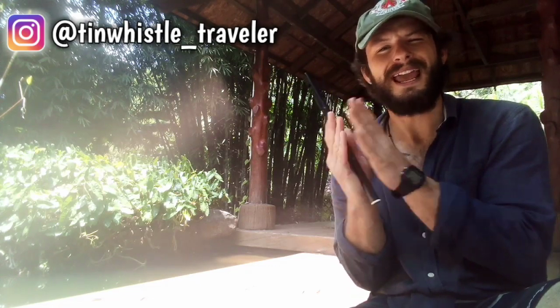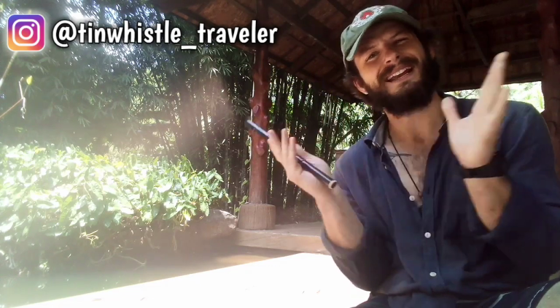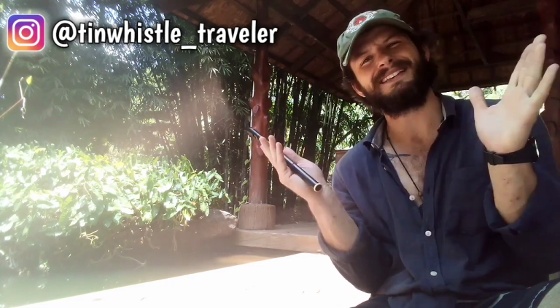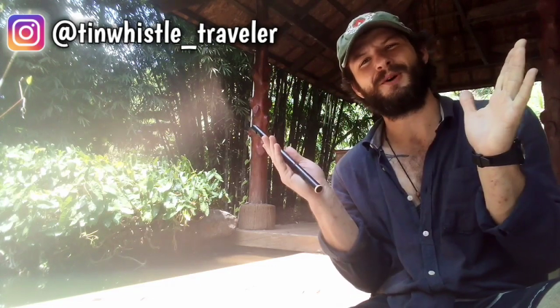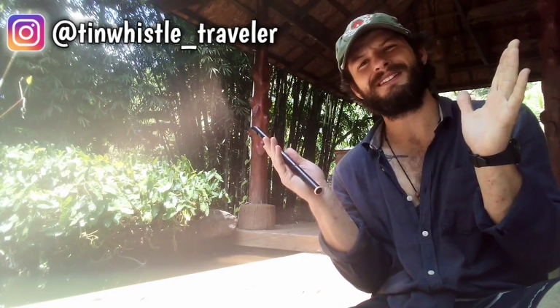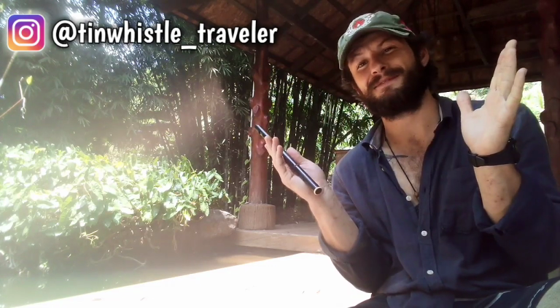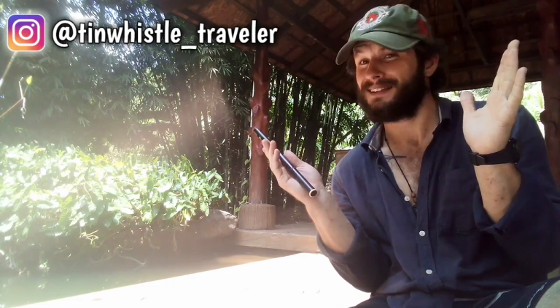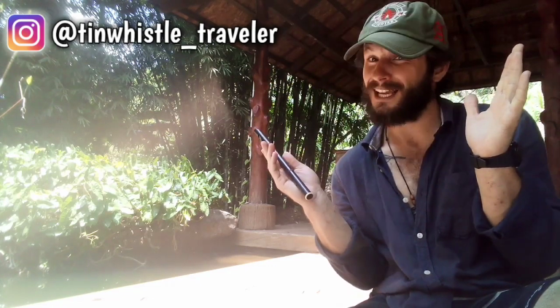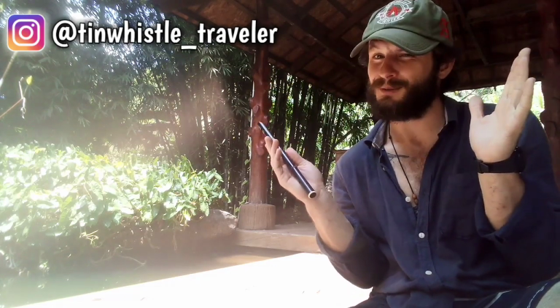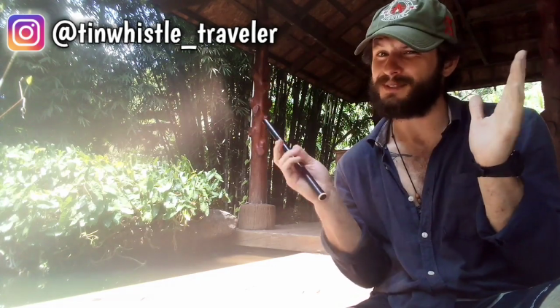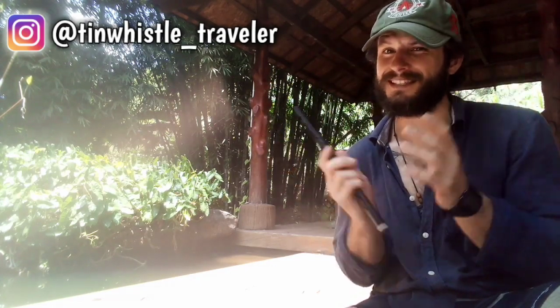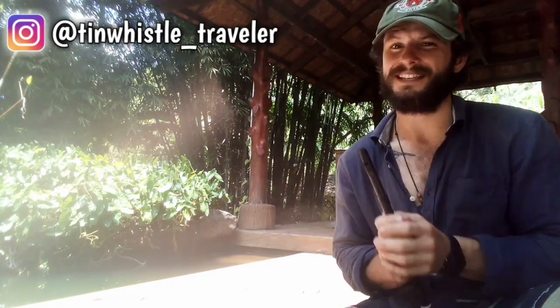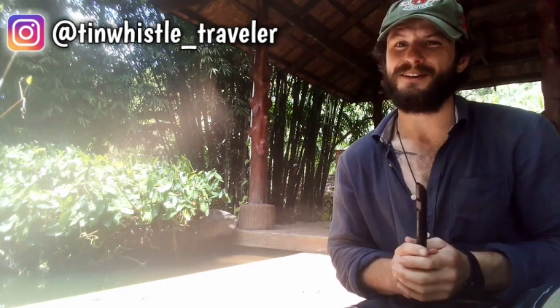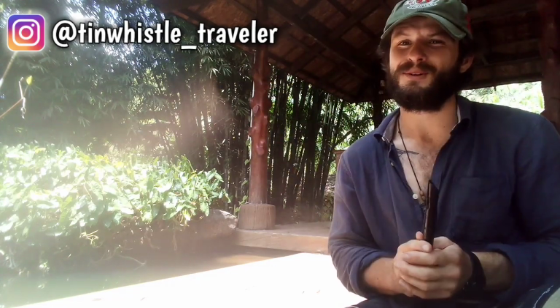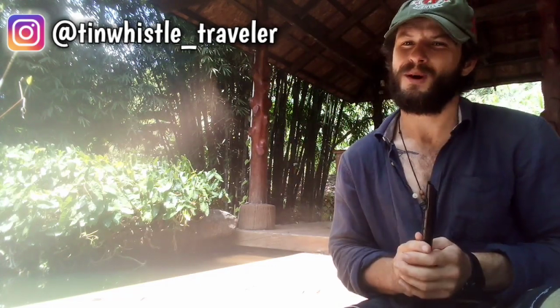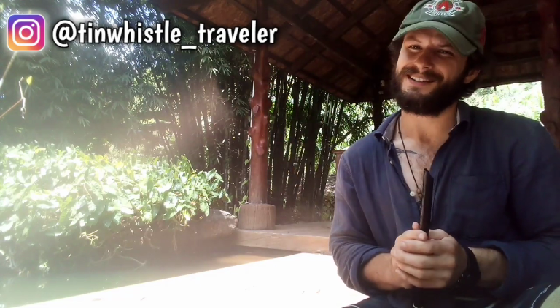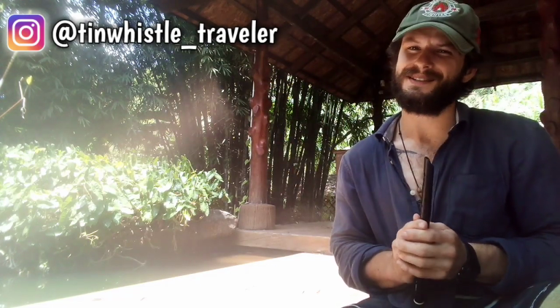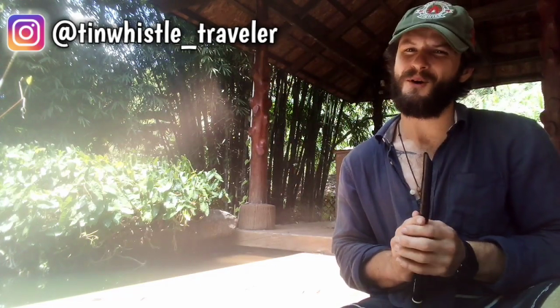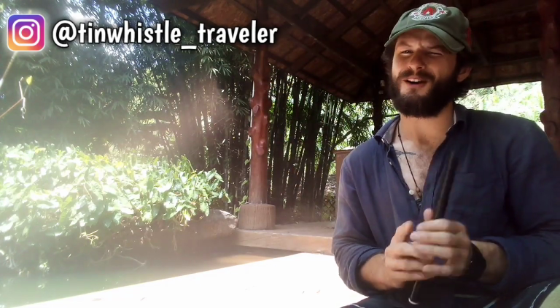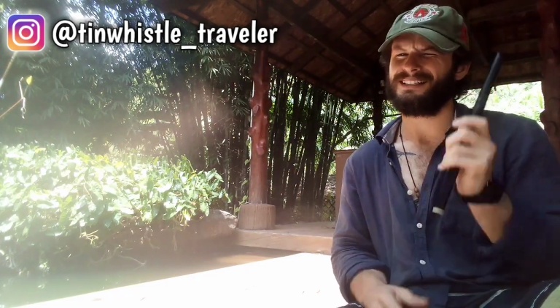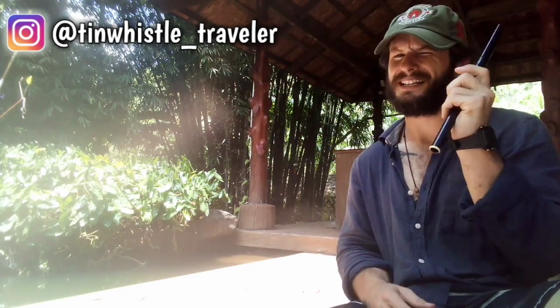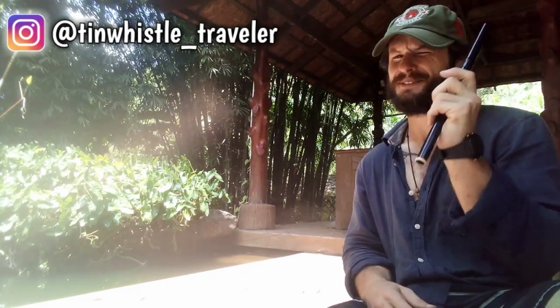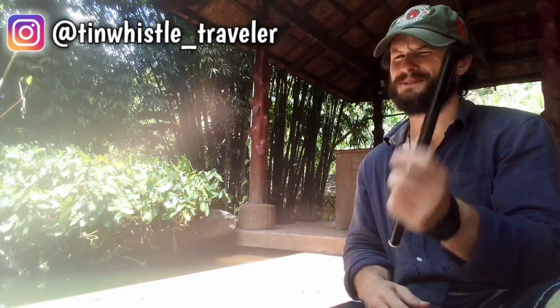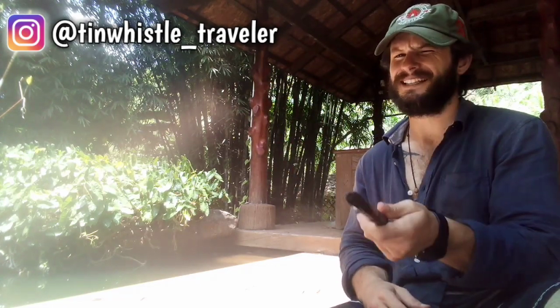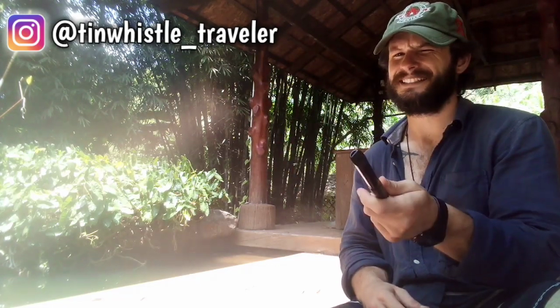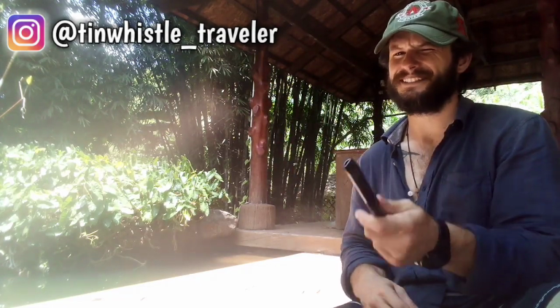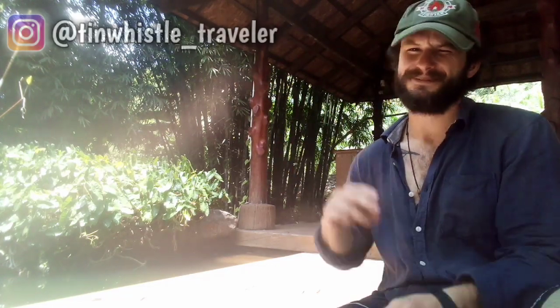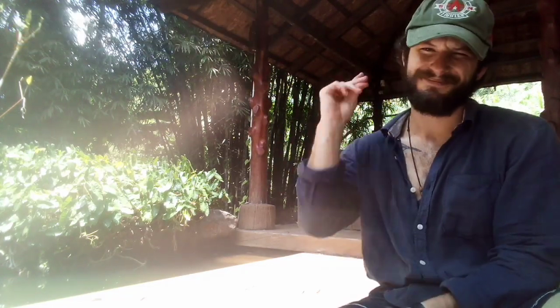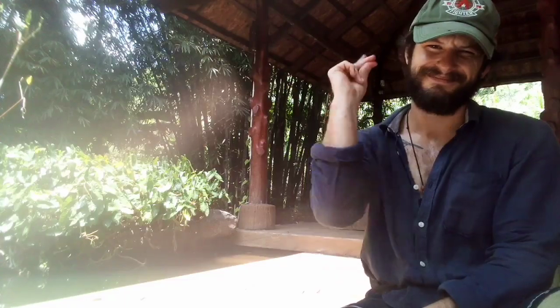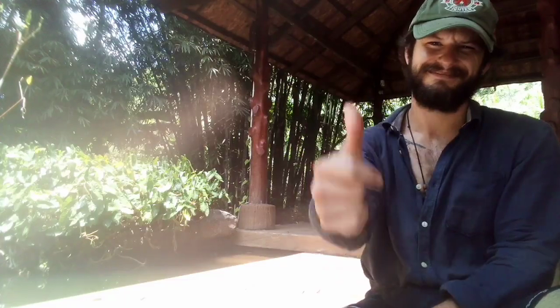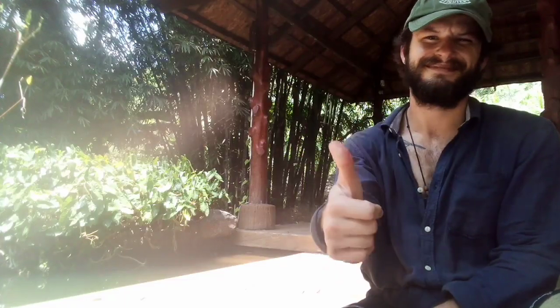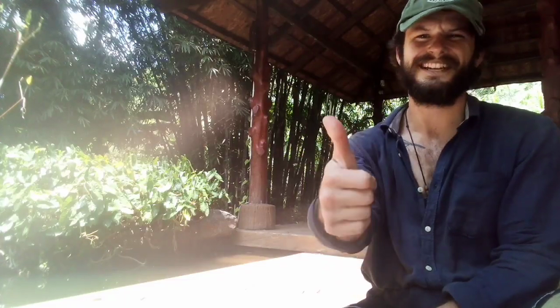And as always, if you like what you see here and you want to see more, click right here. Cheers.